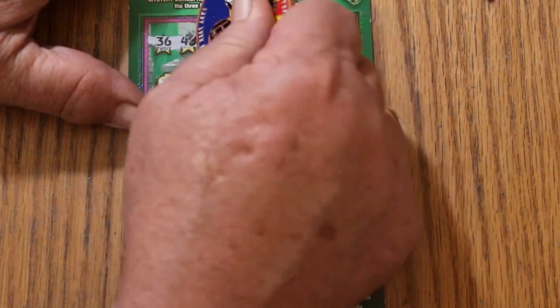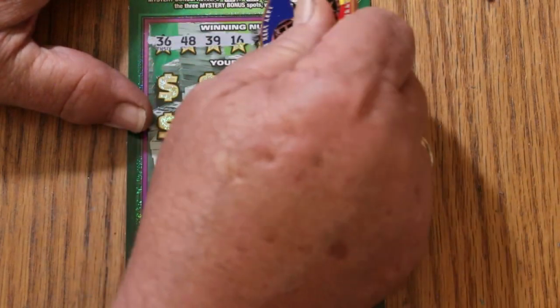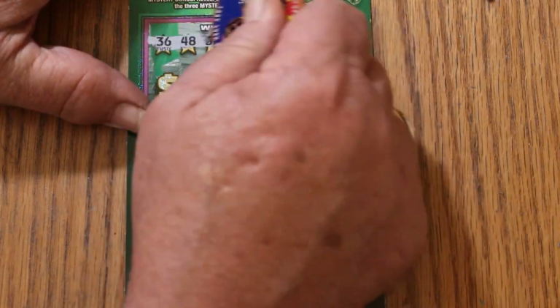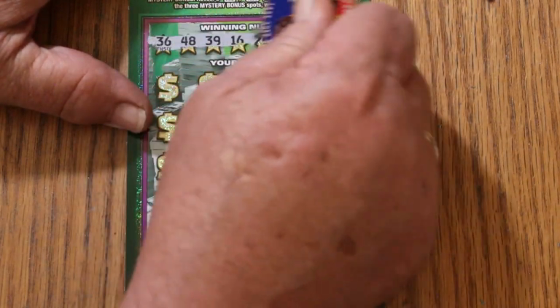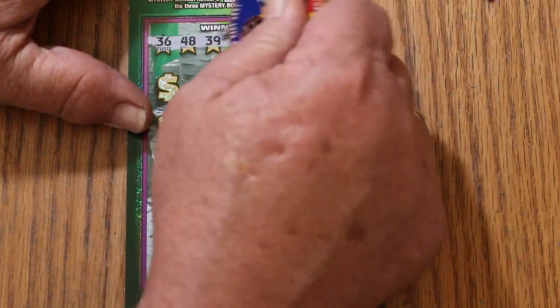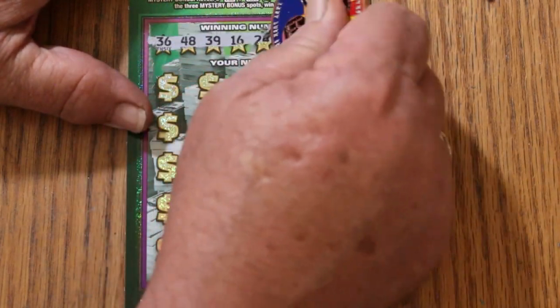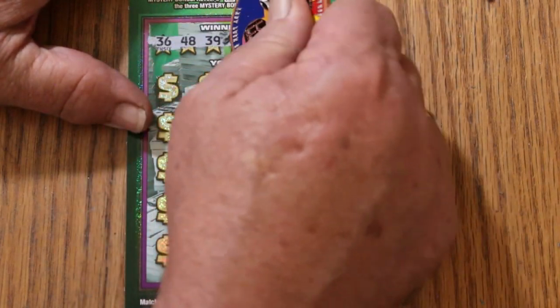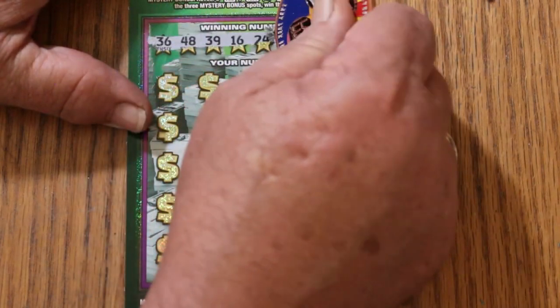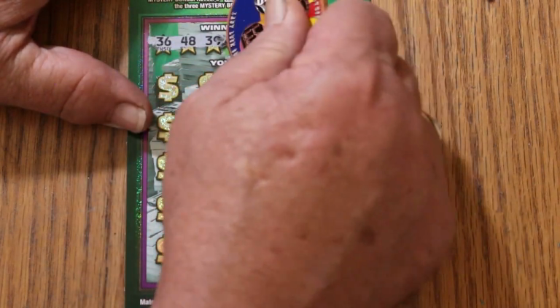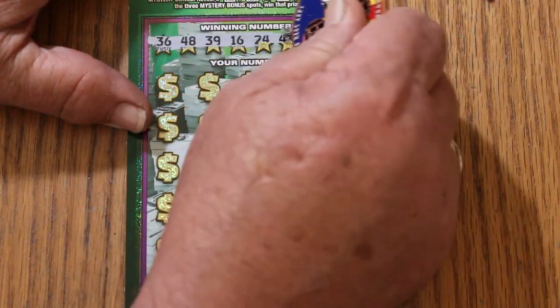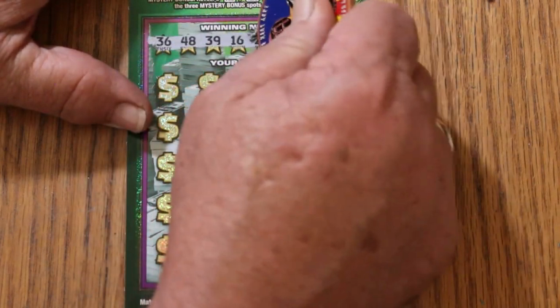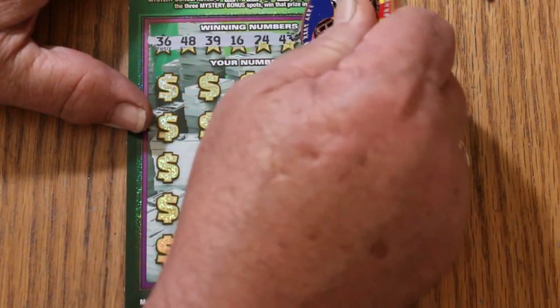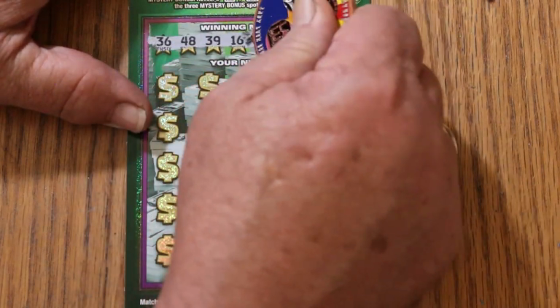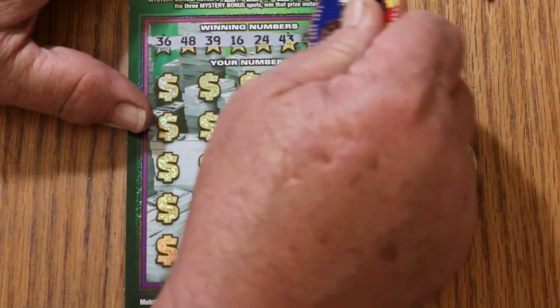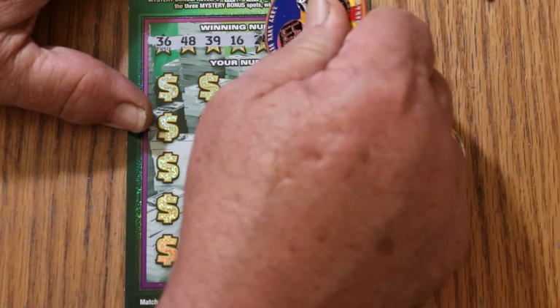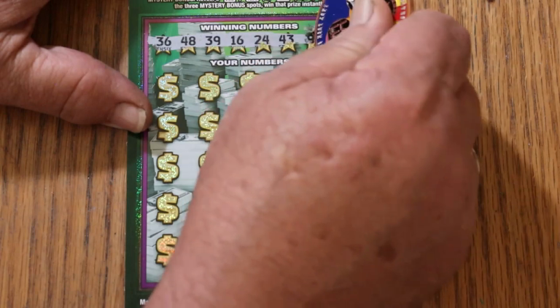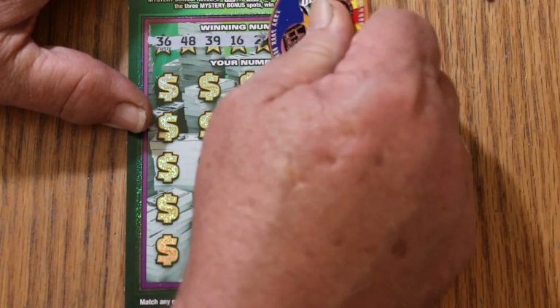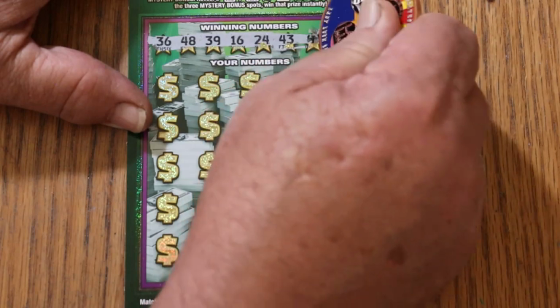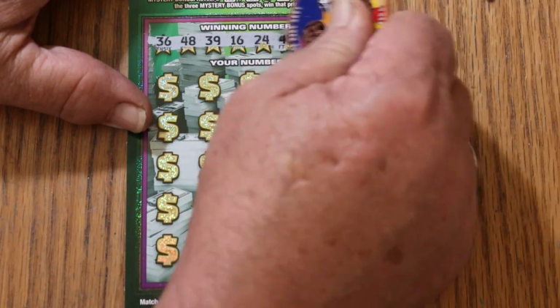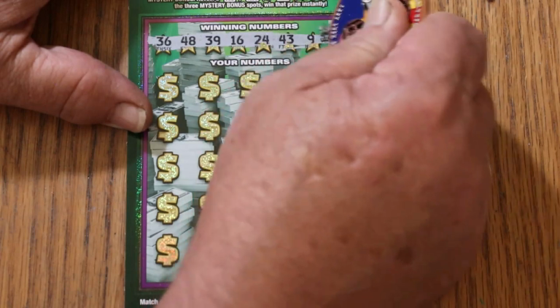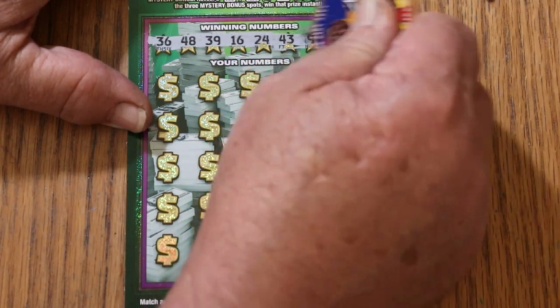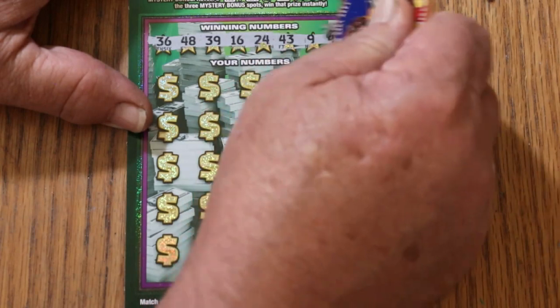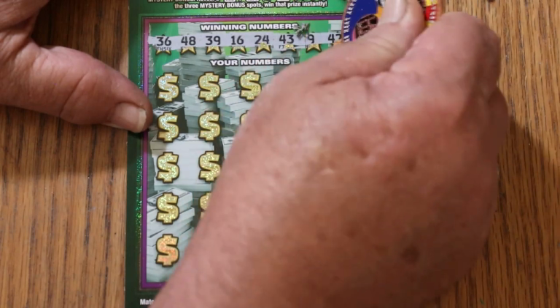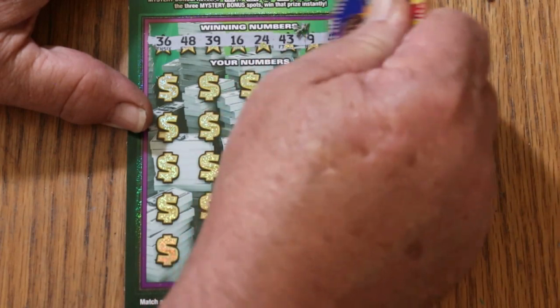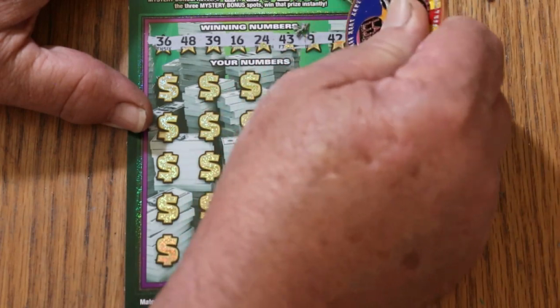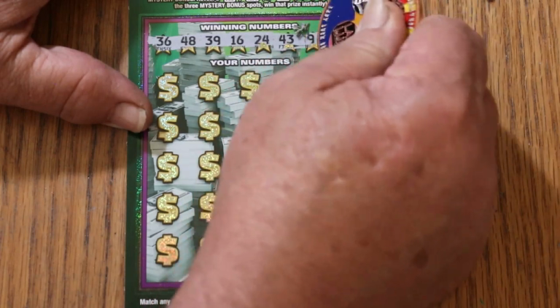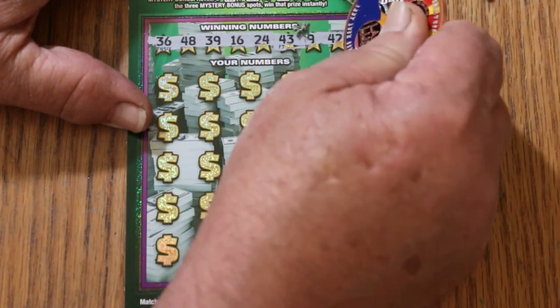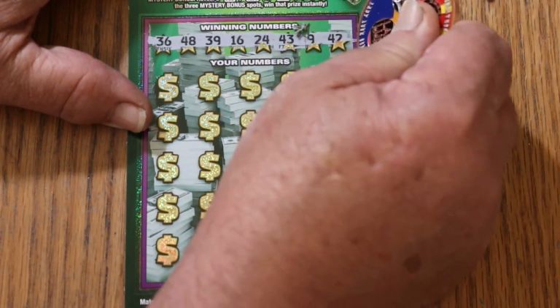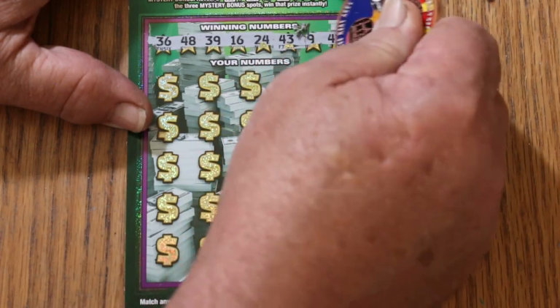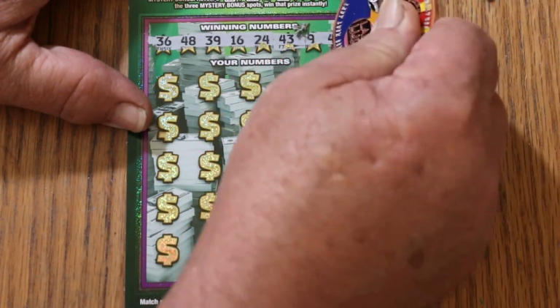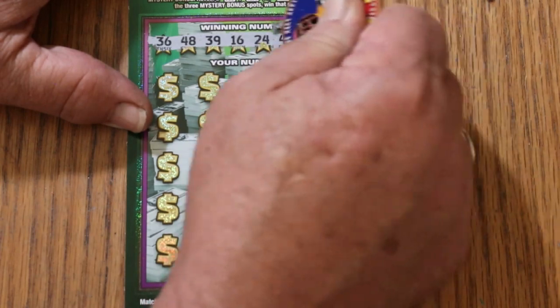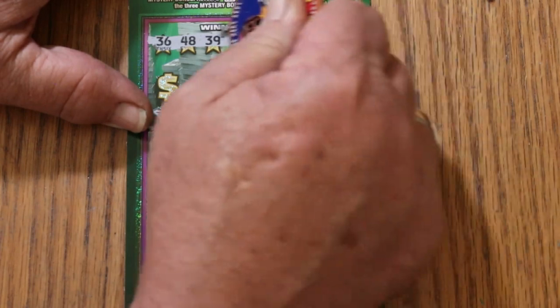The winning numbers for ticket 15 are: 36, 48, 39, 16, 24, 43, 9, and 42.